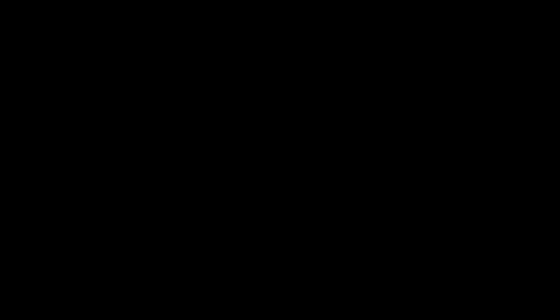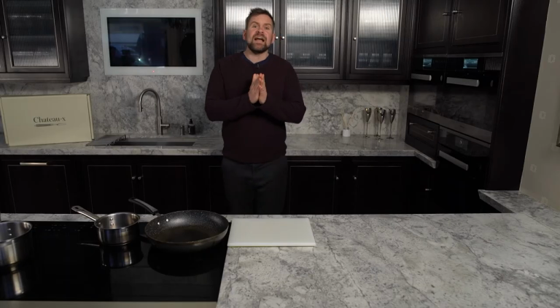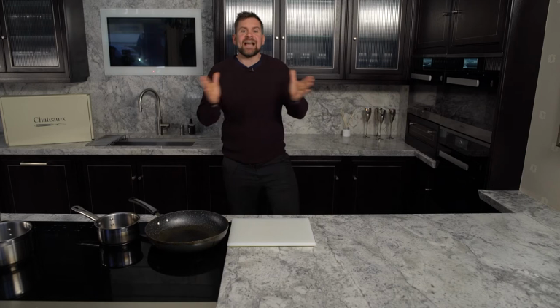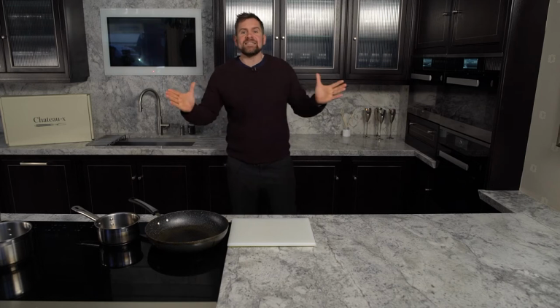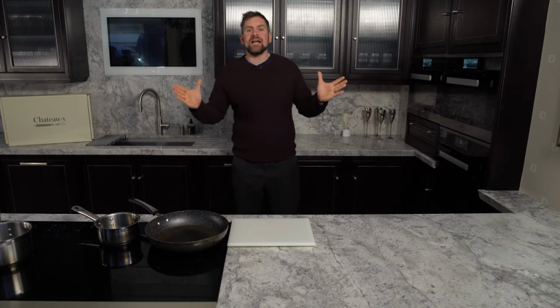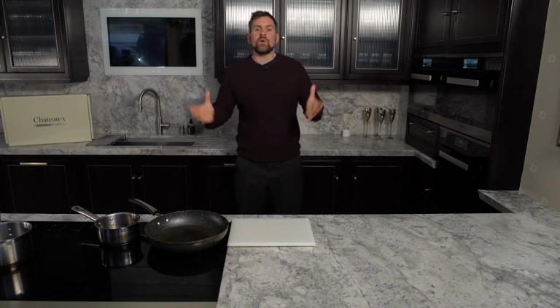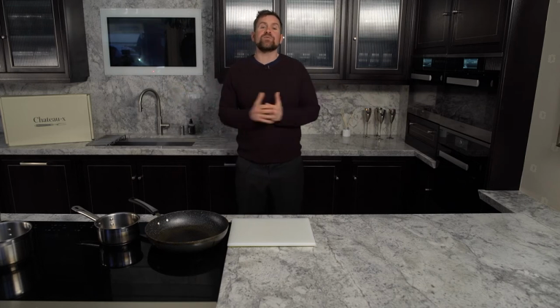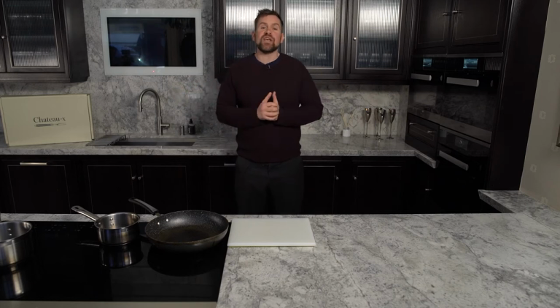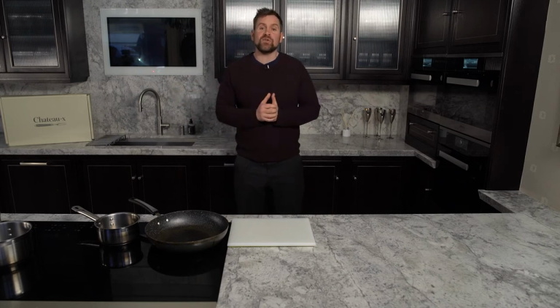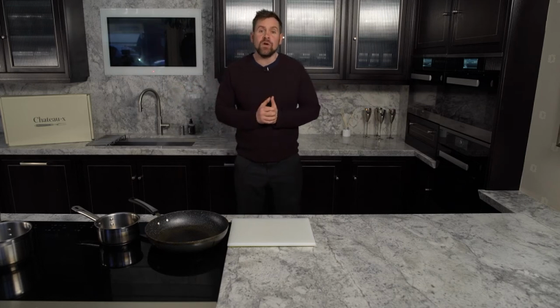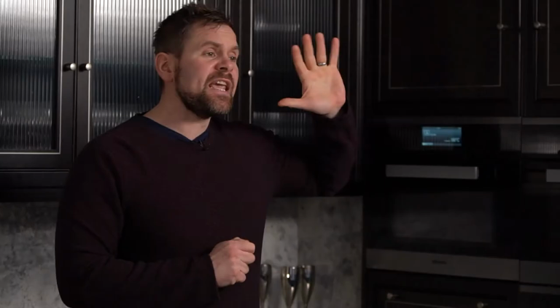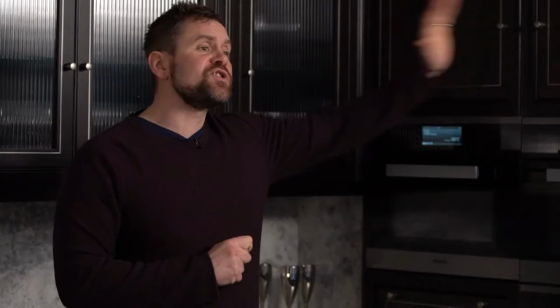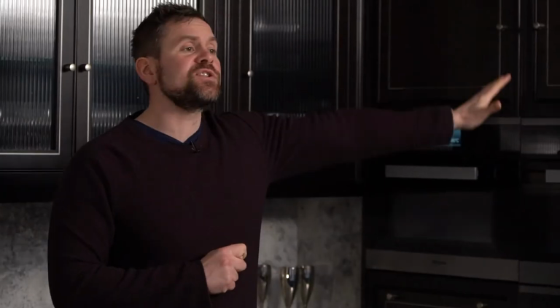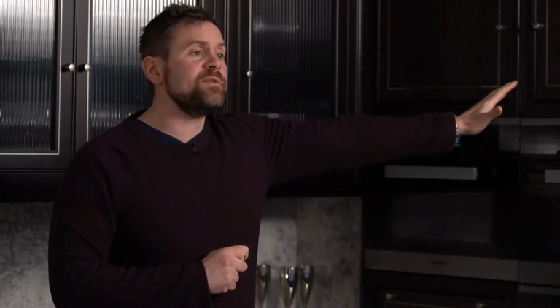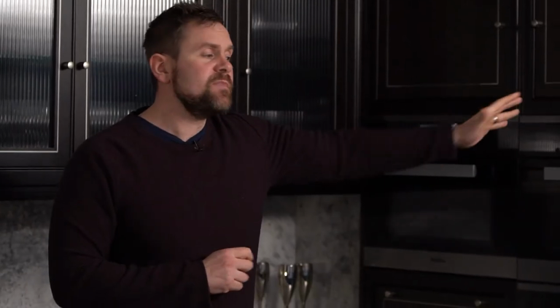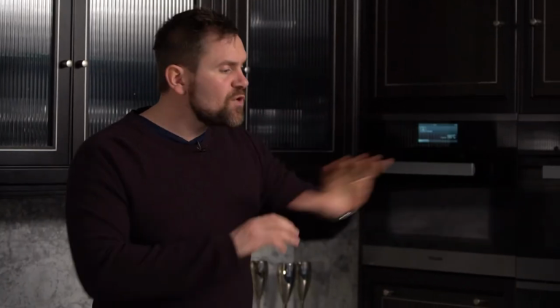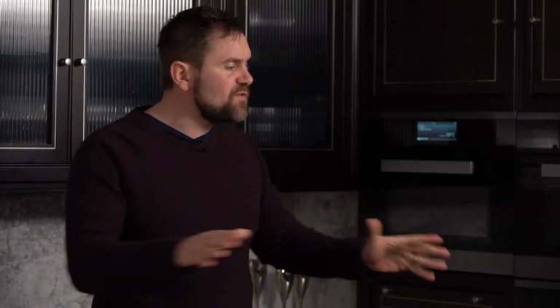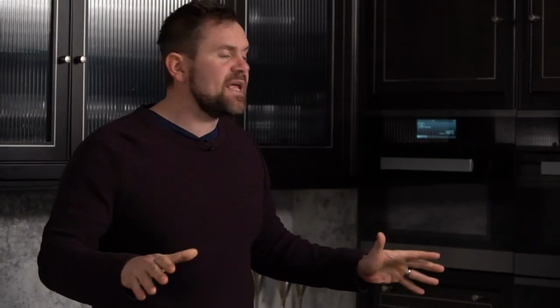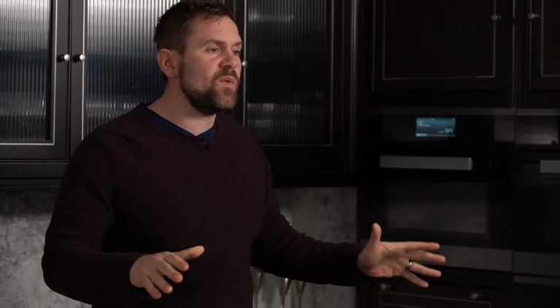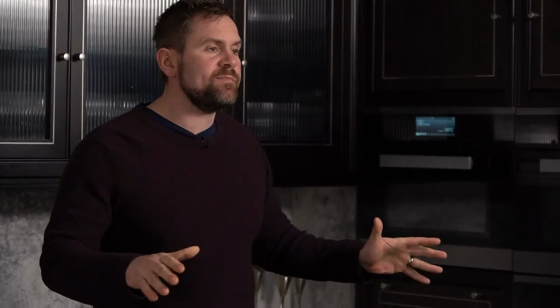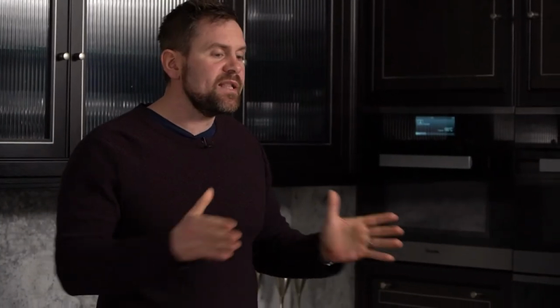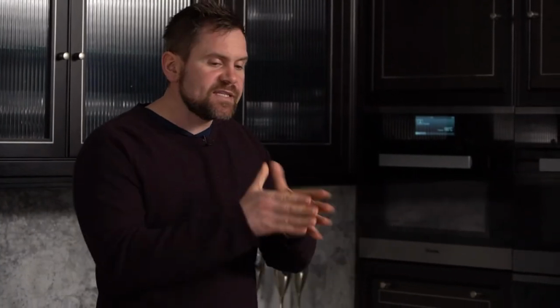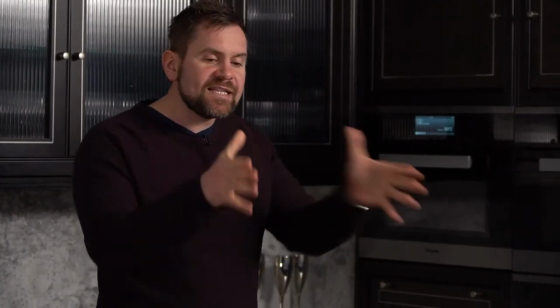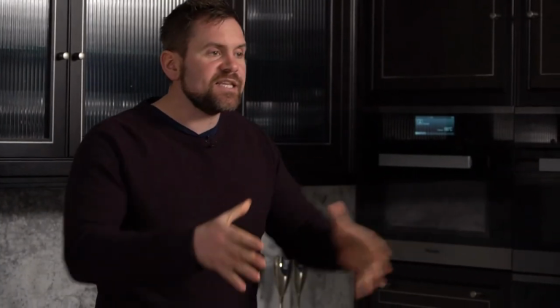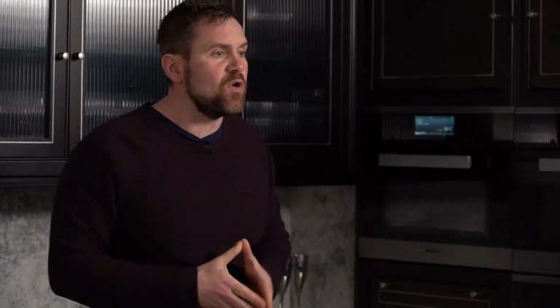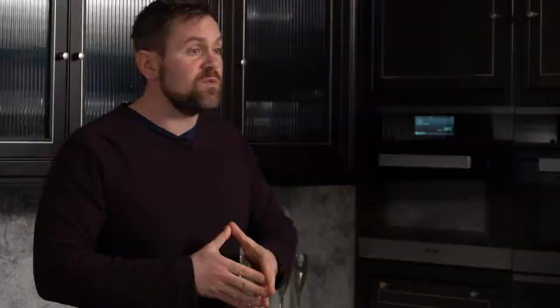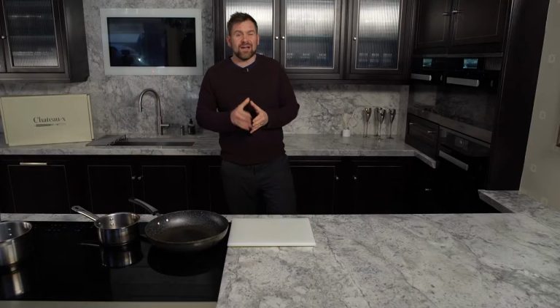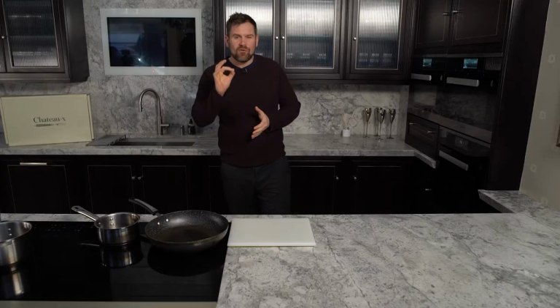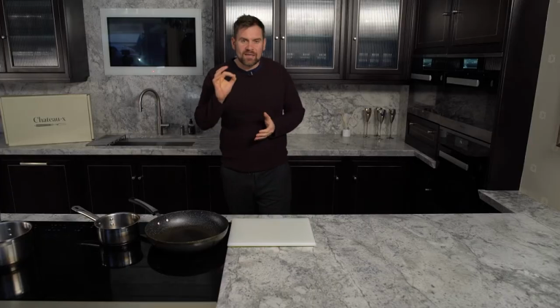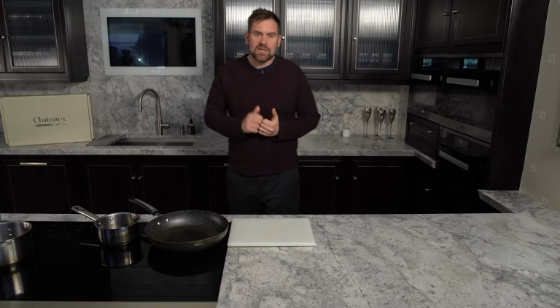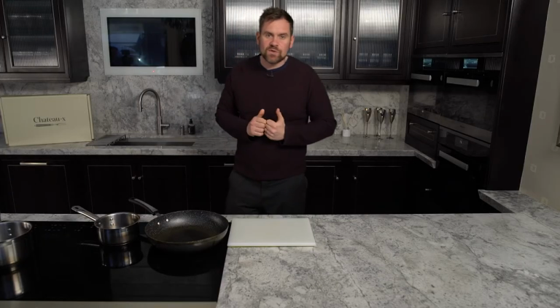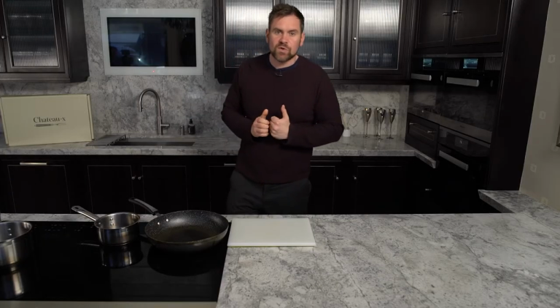Hi guys and welcome to Chateau. Get the tunes on, pull yourself a glass of wine and let's get into this box. We've got a cracking menu in store.